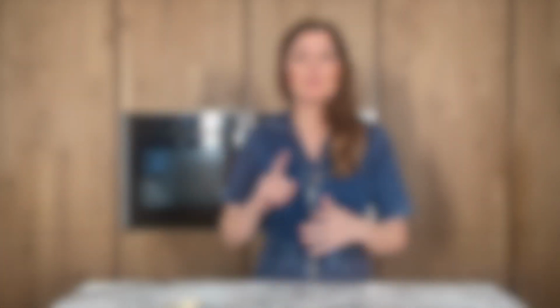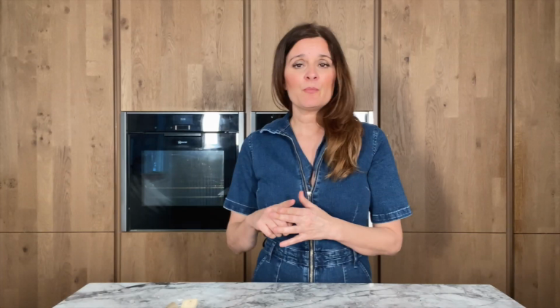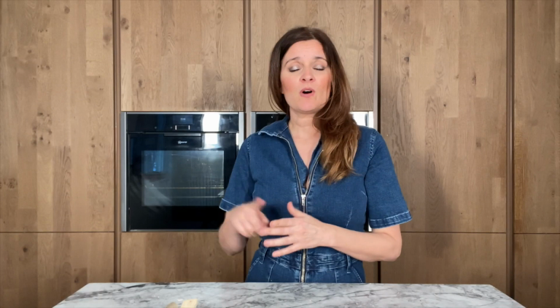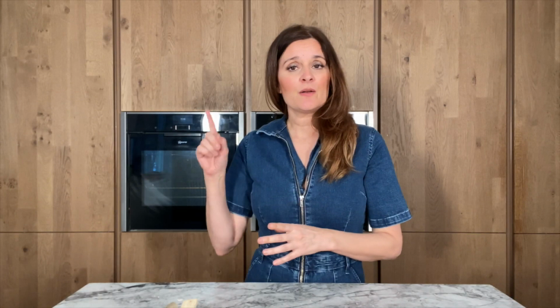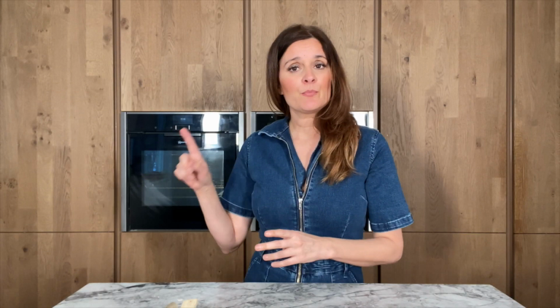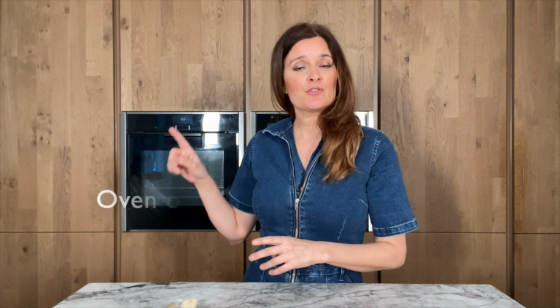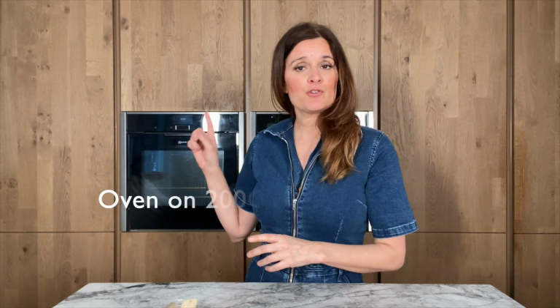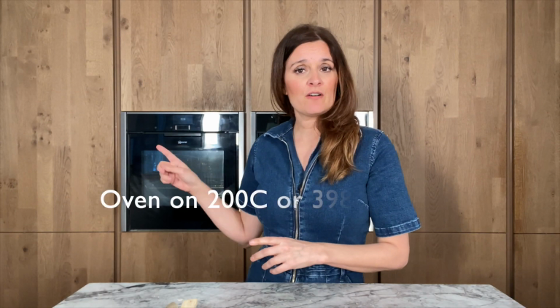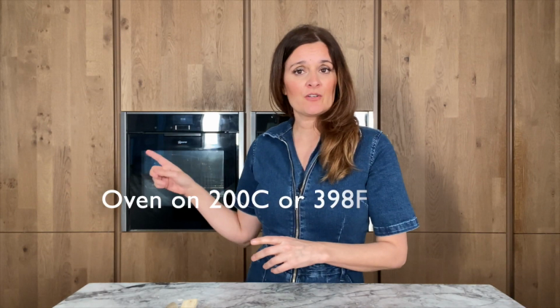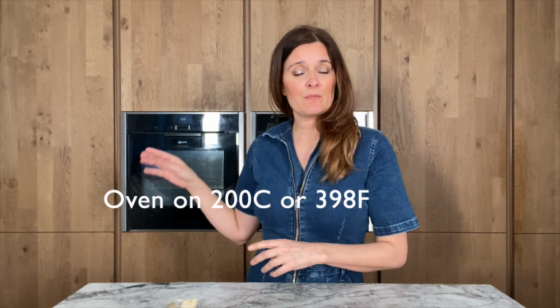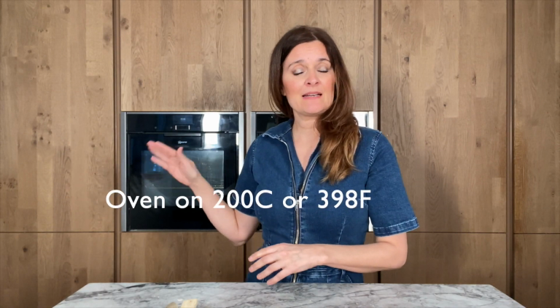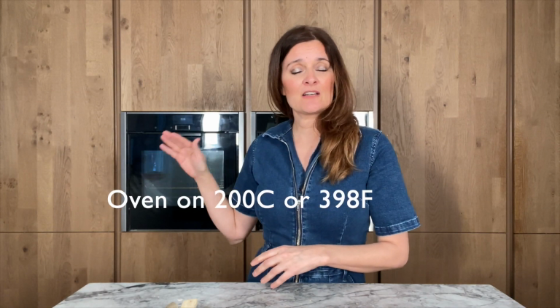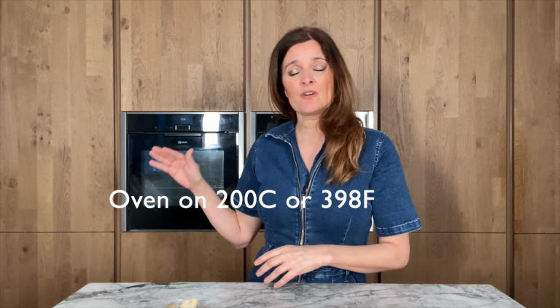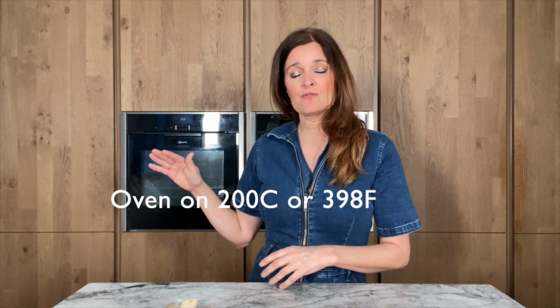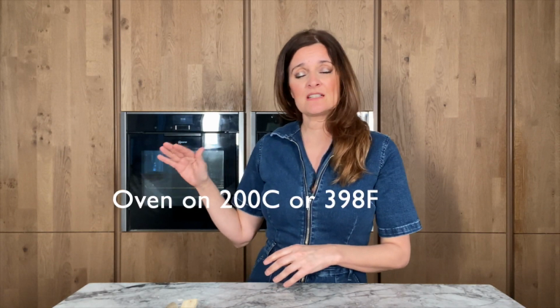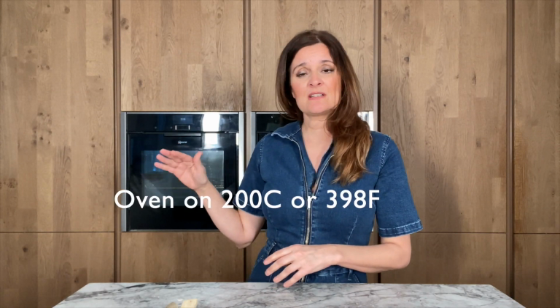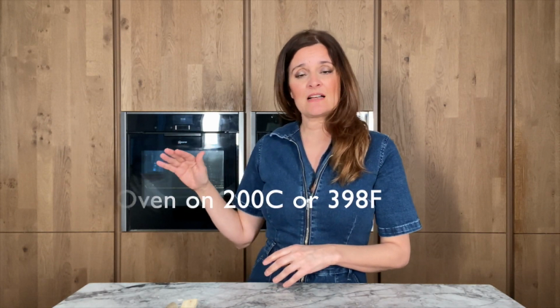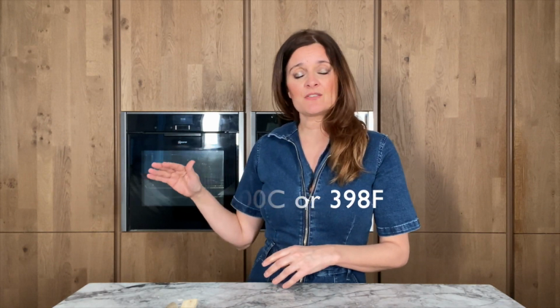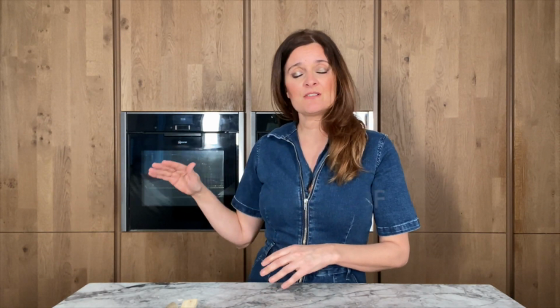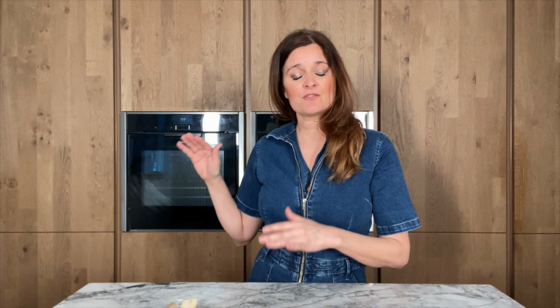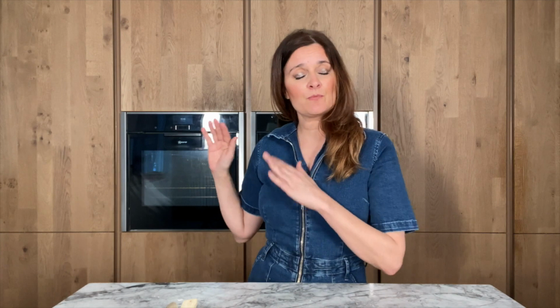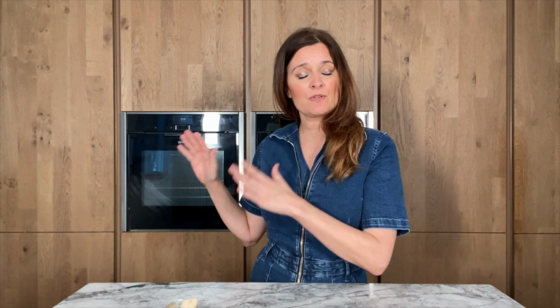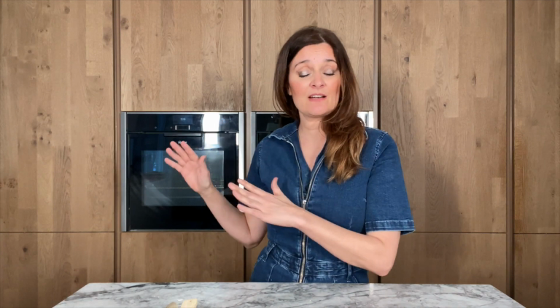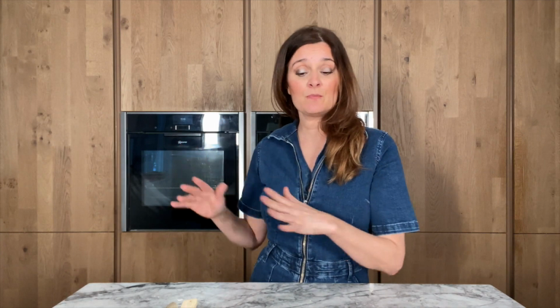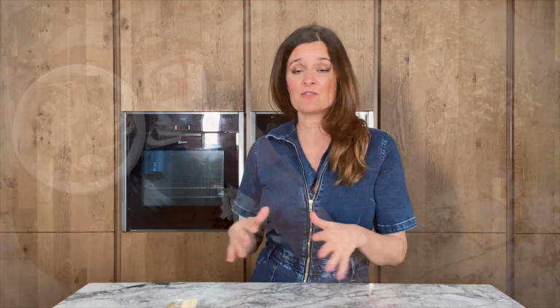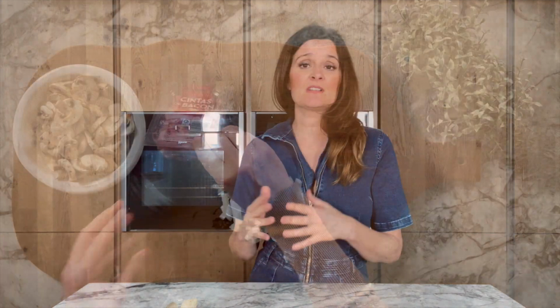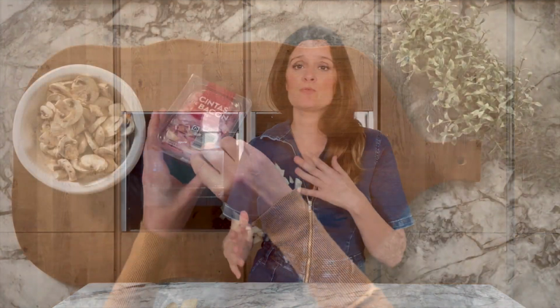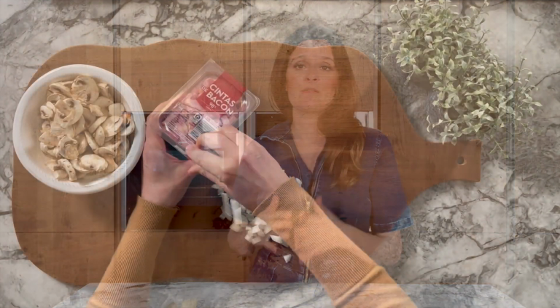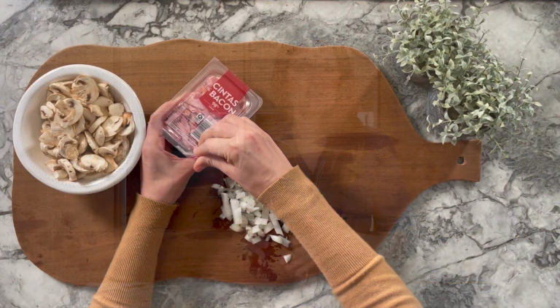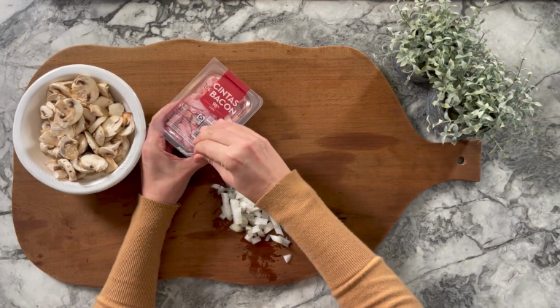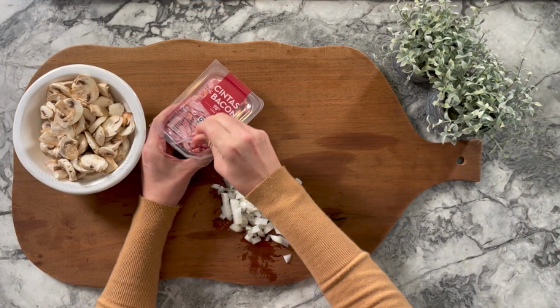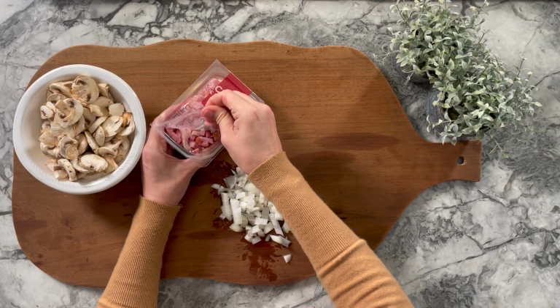First, put your oven on. Mine is at 200 degrees Celsius — put that on now because your dish will be ready in no time.